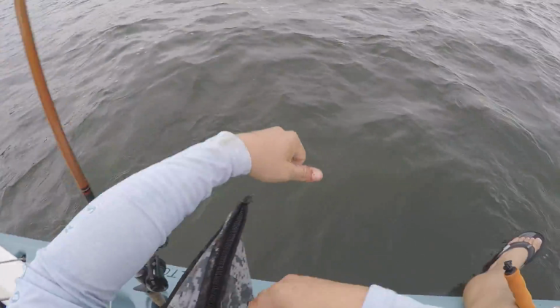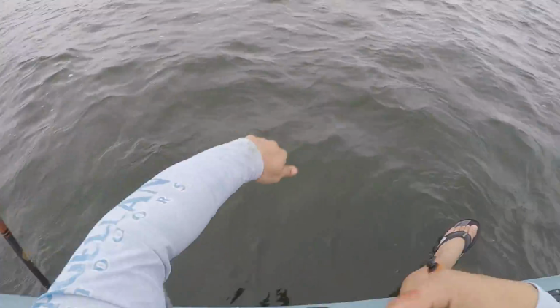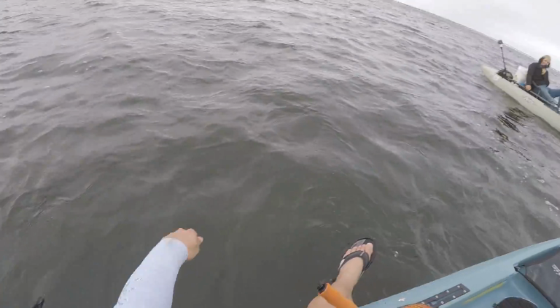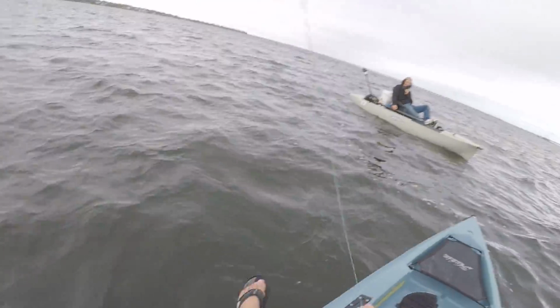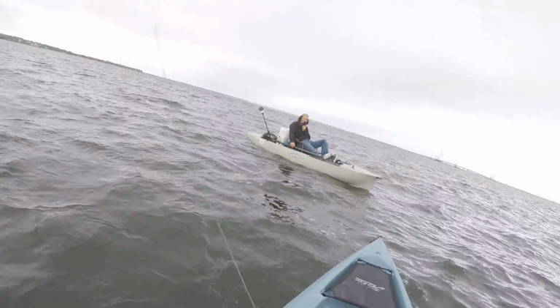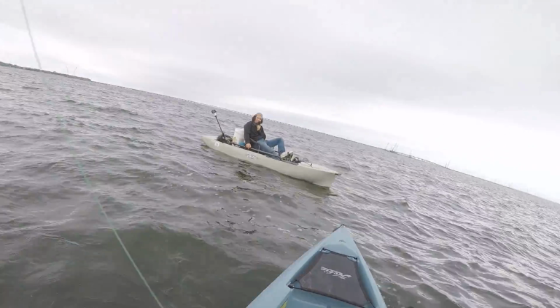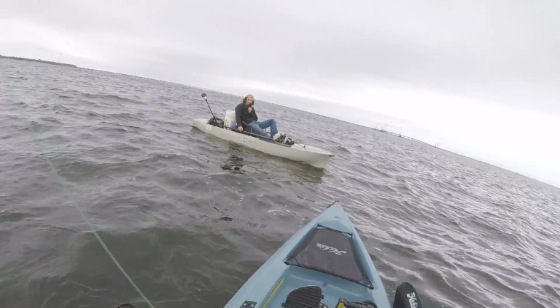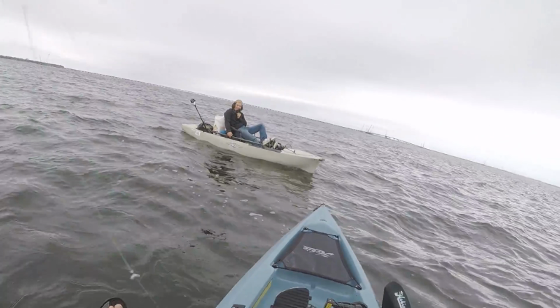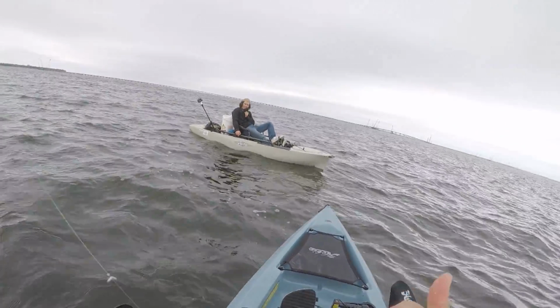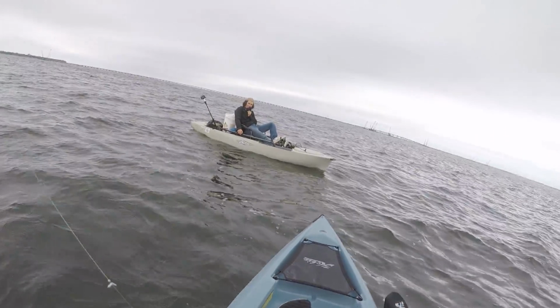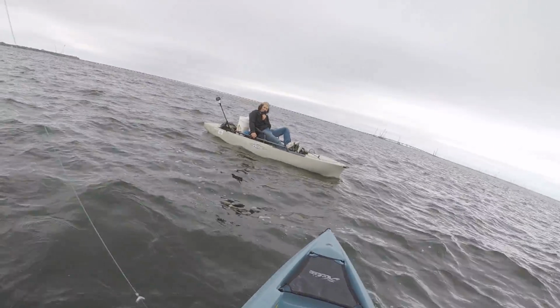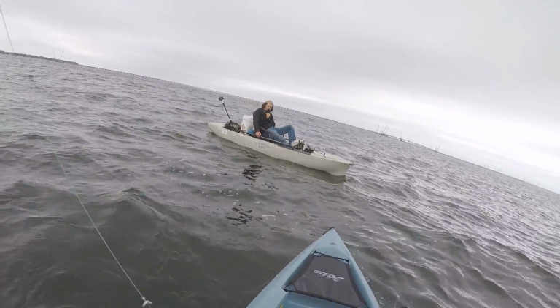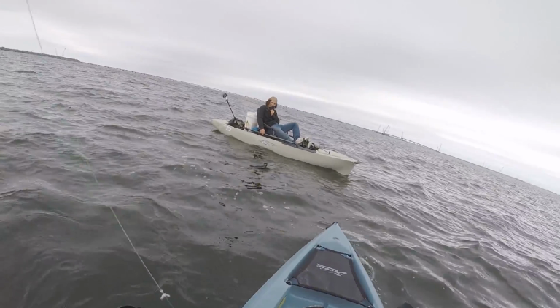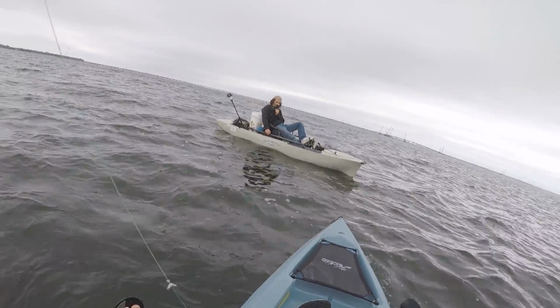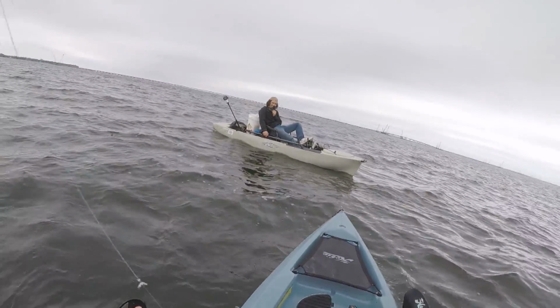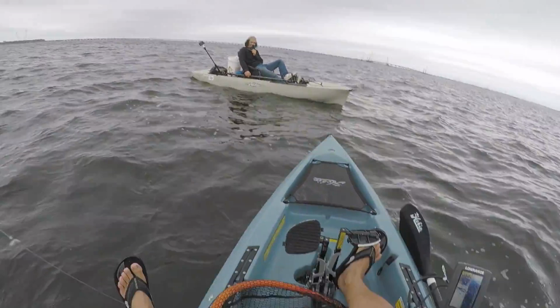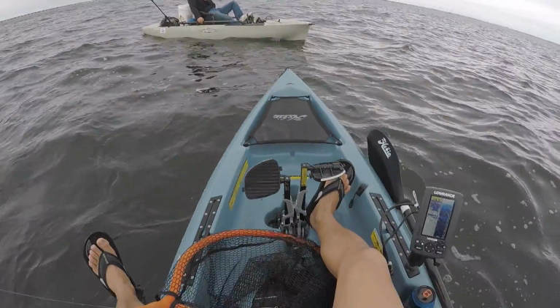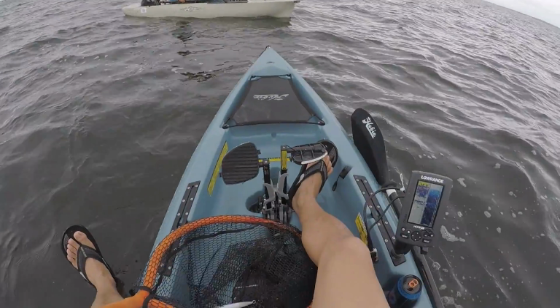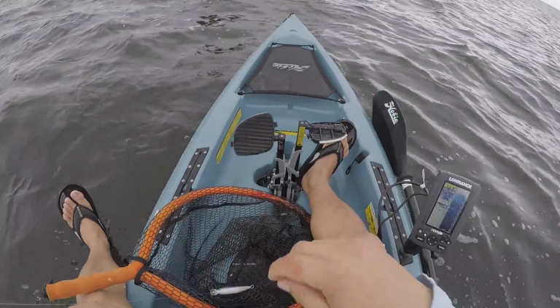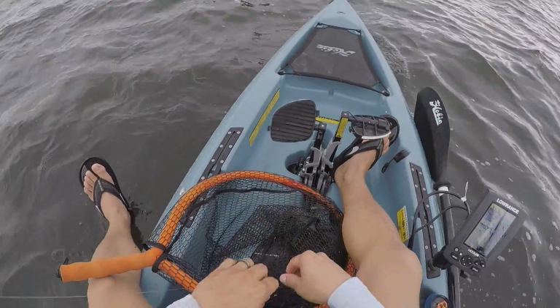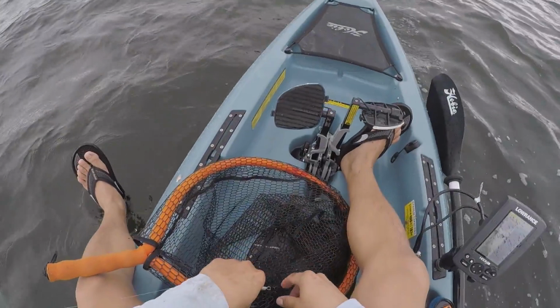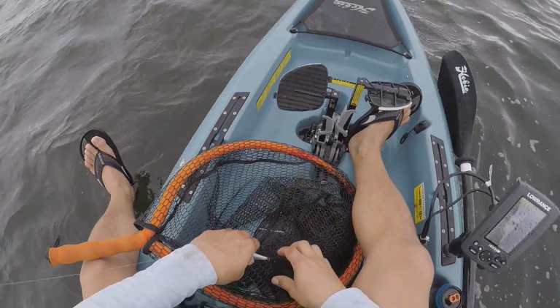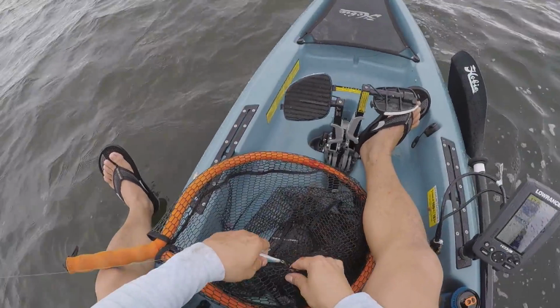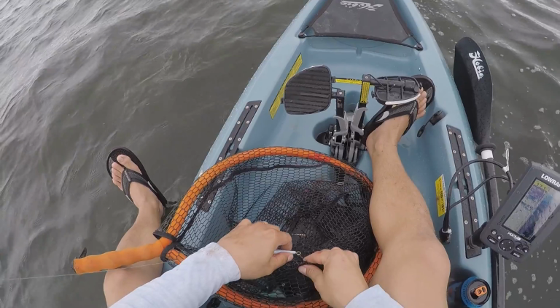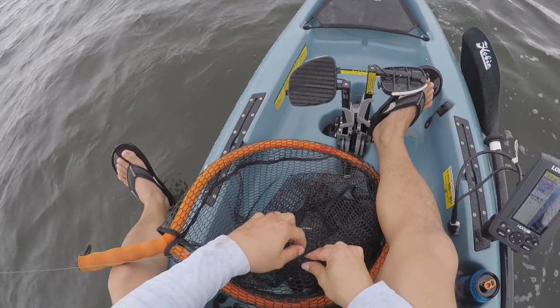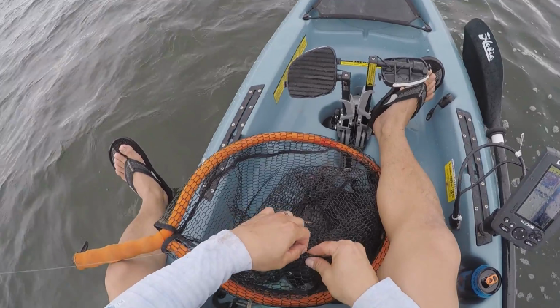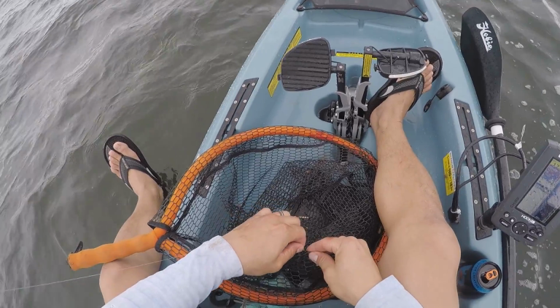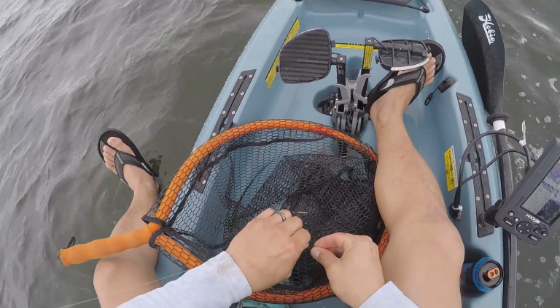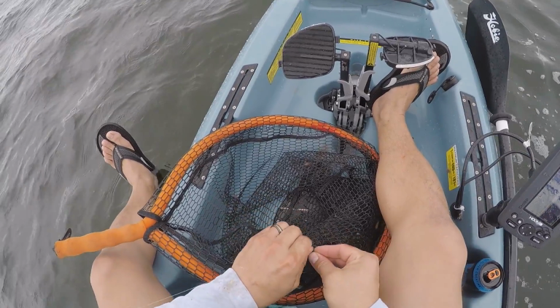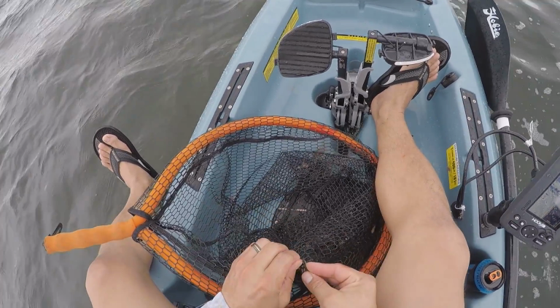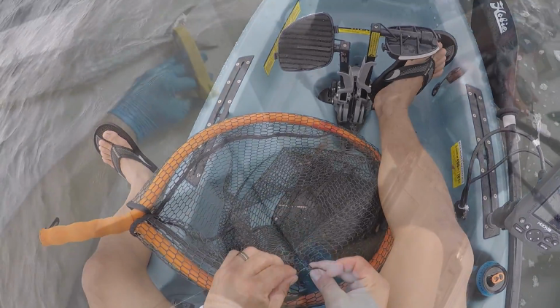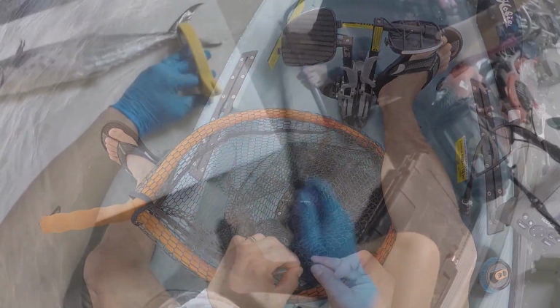First fish of the day. That's dinner, that's tacos. Tacos. Alright.